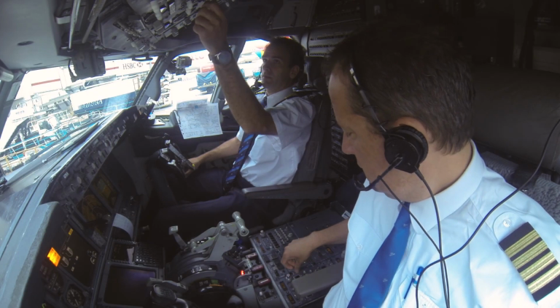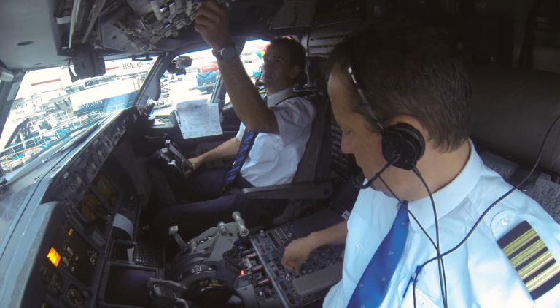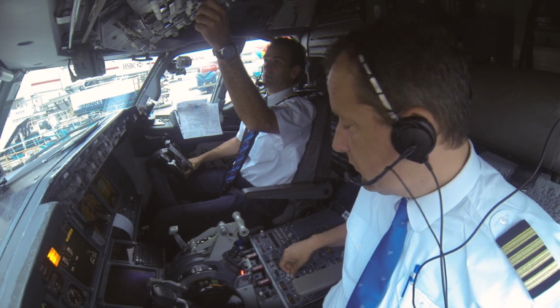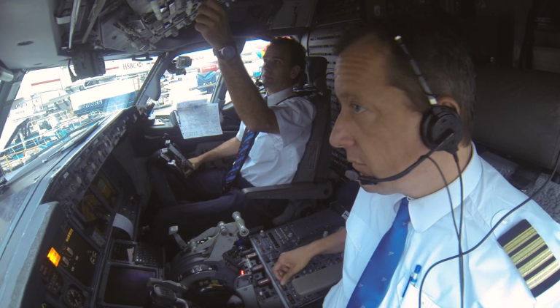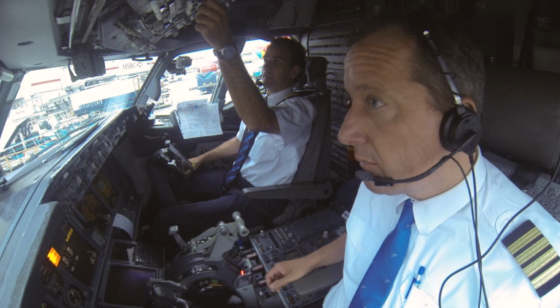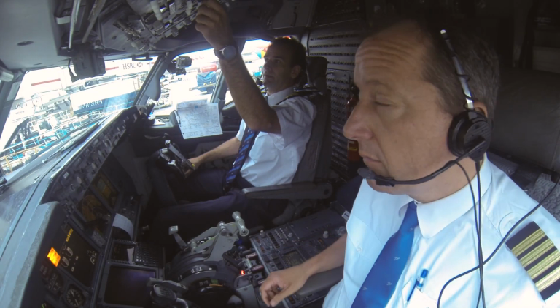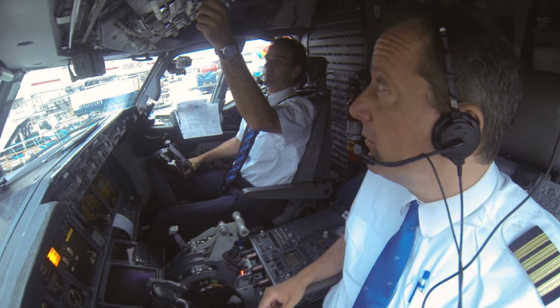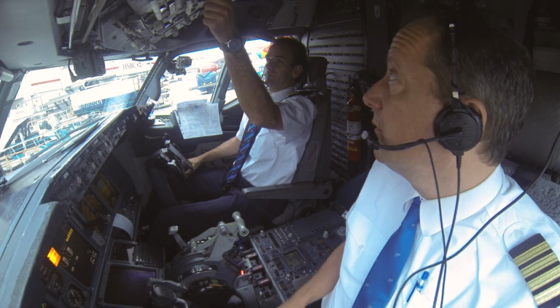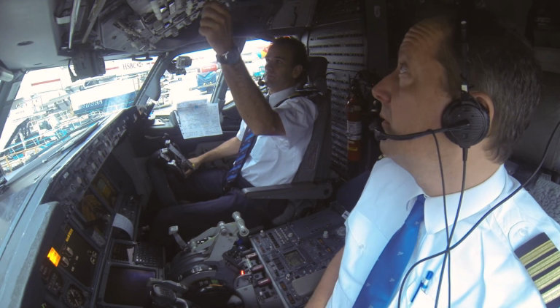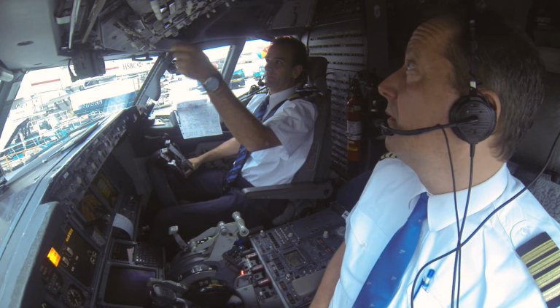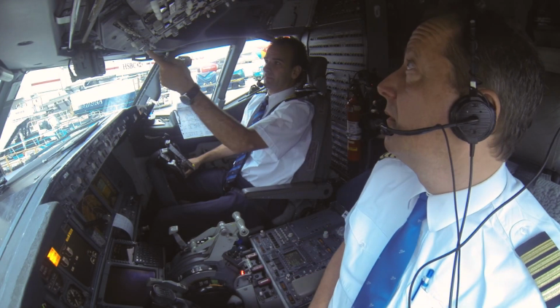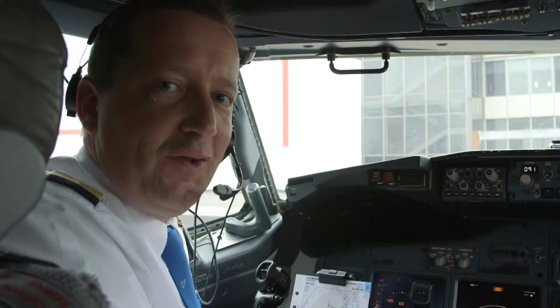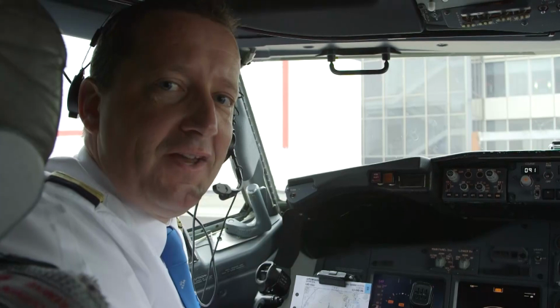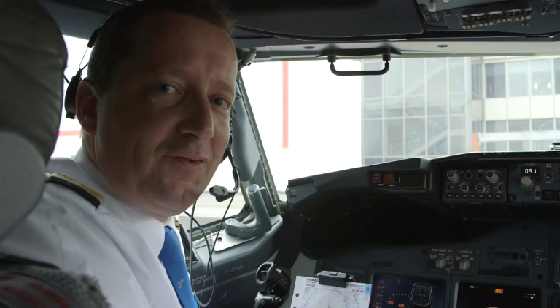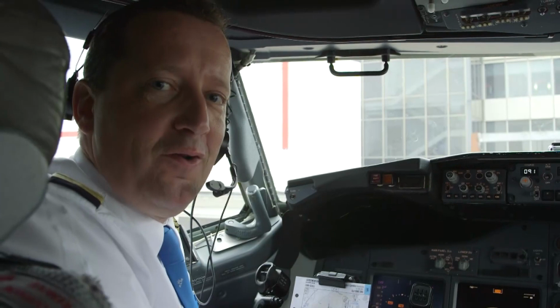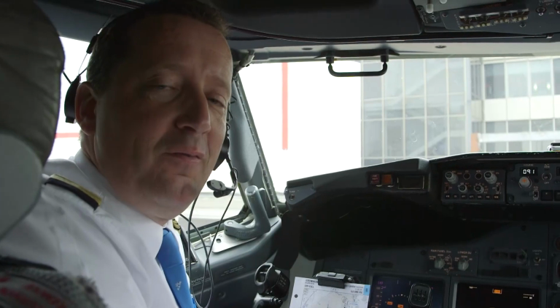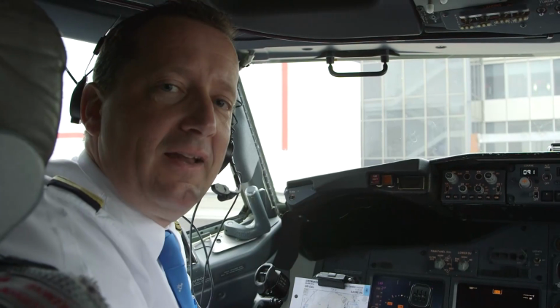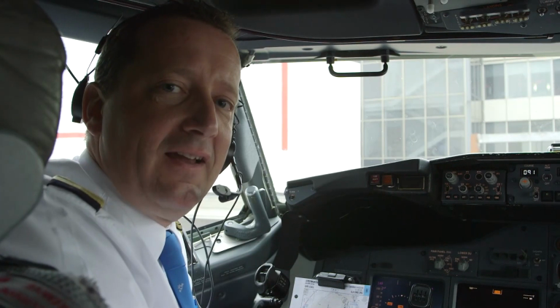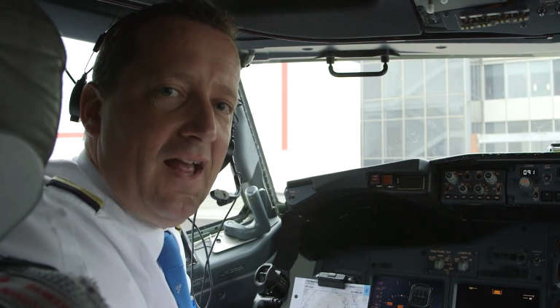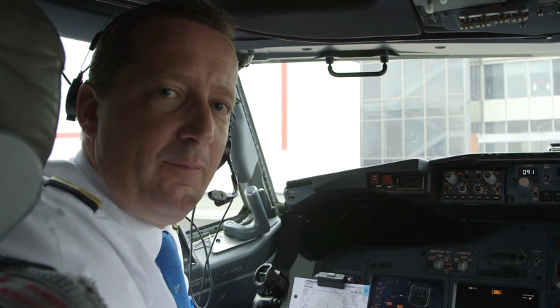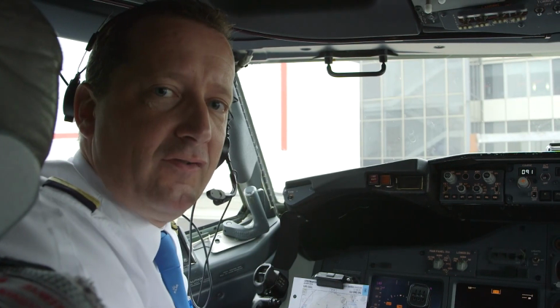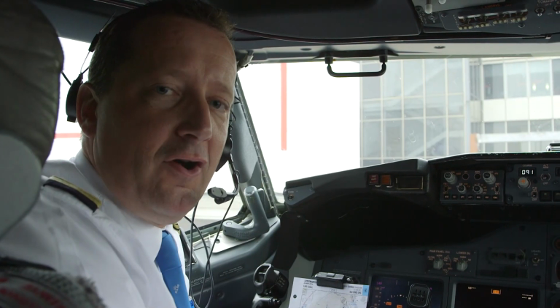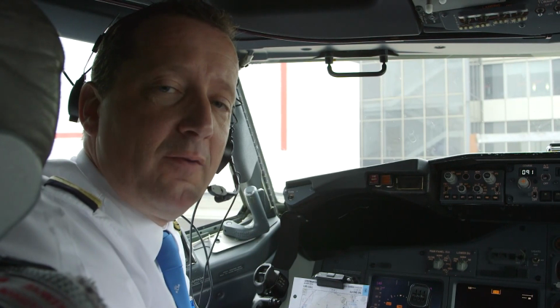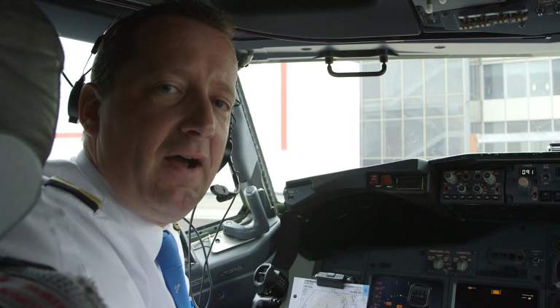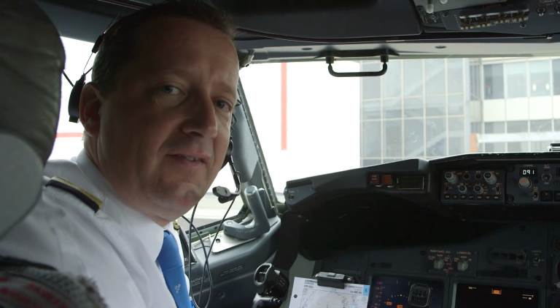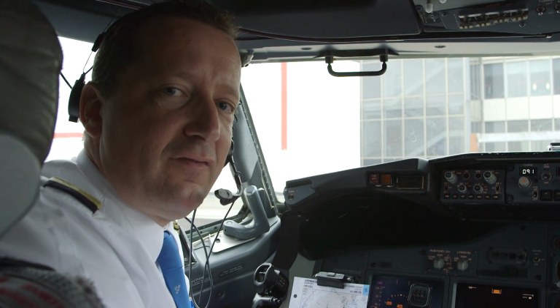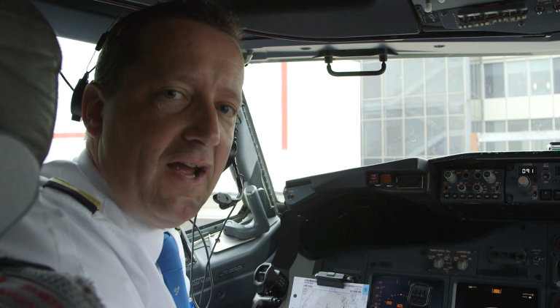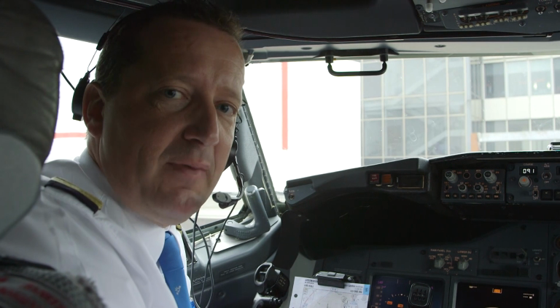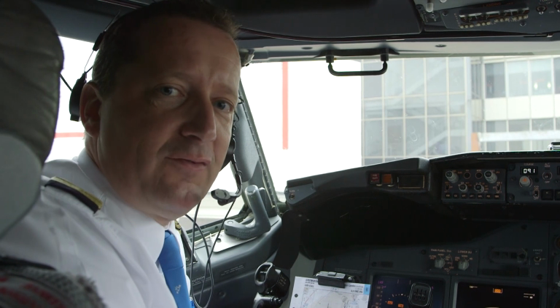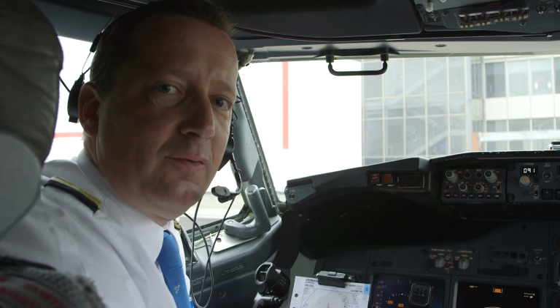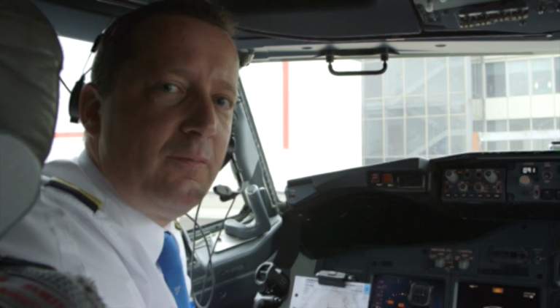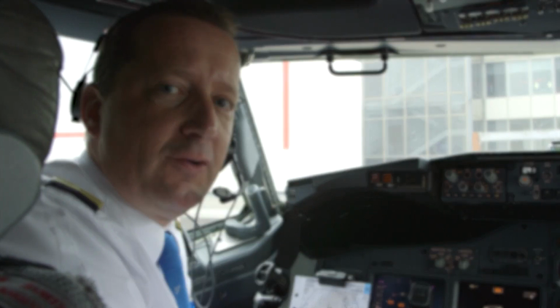So there you have it — from Amsterdam to London Heathrow, with a little help of the autopilot and the flight management computer.